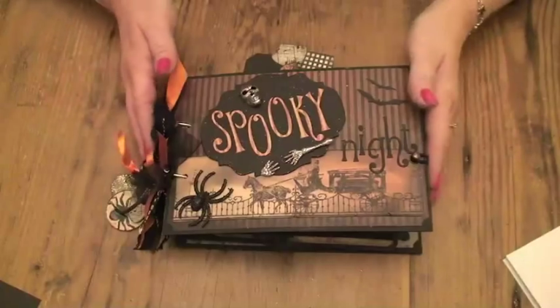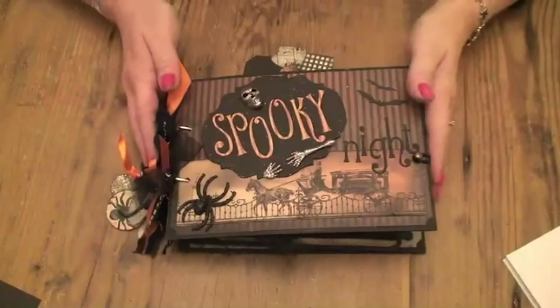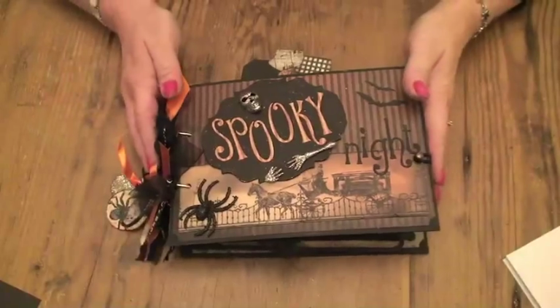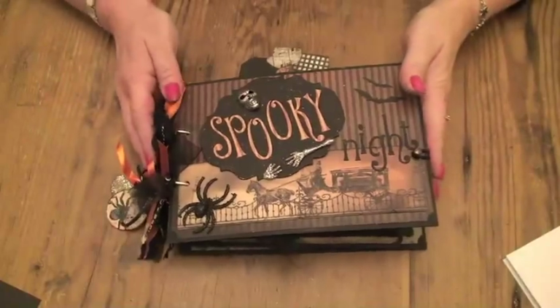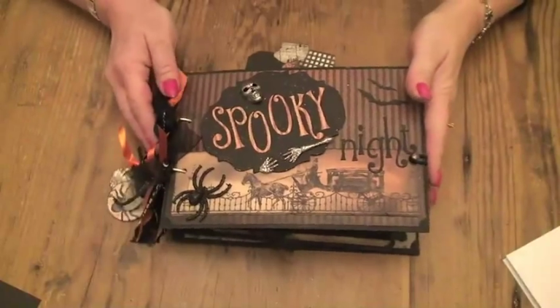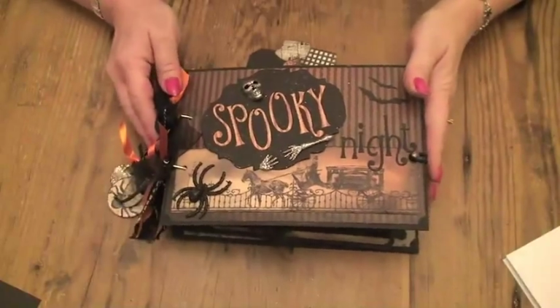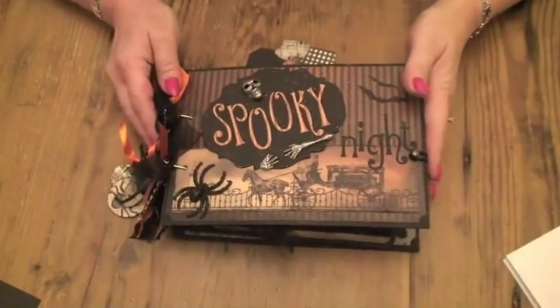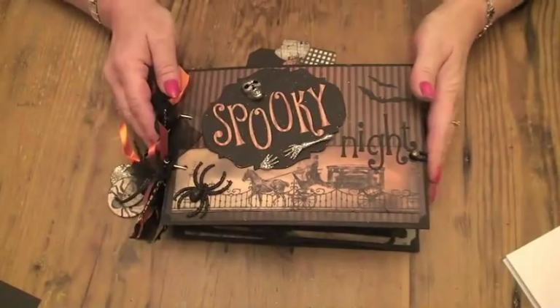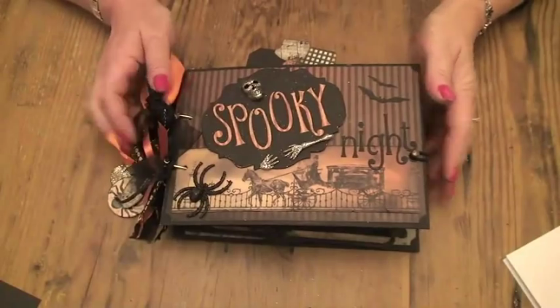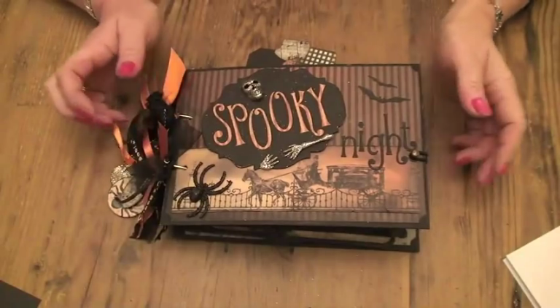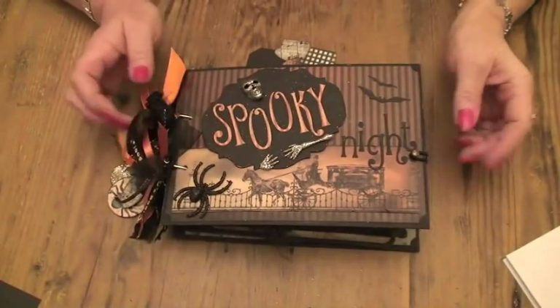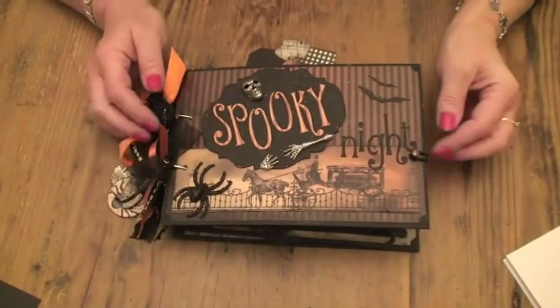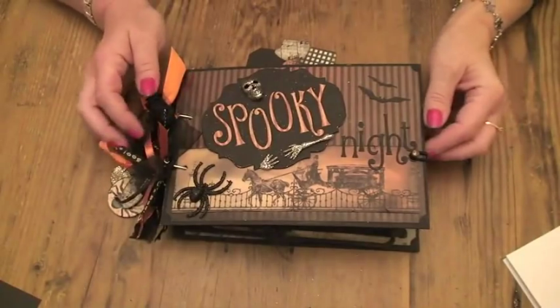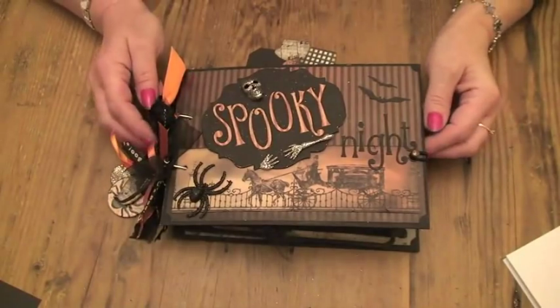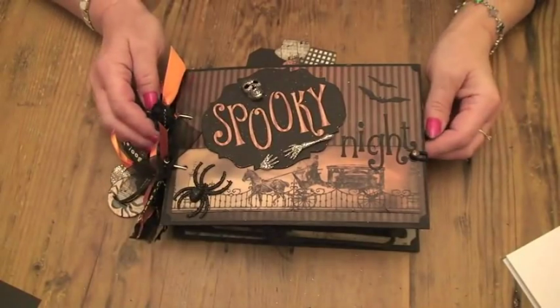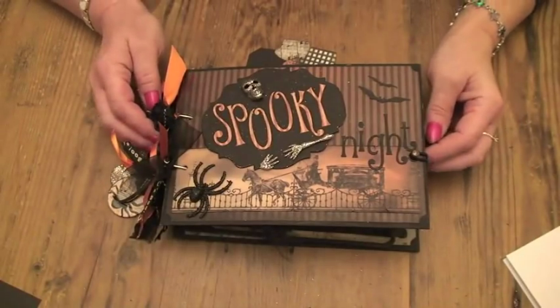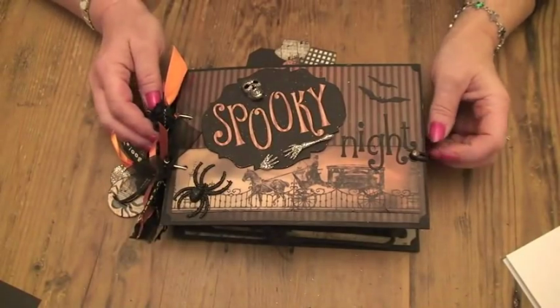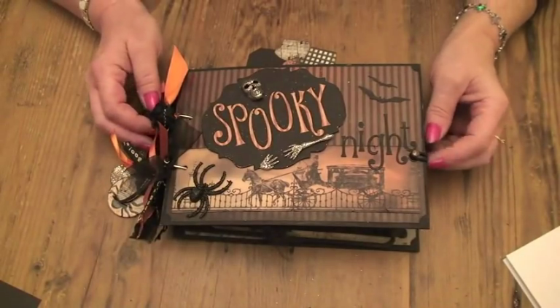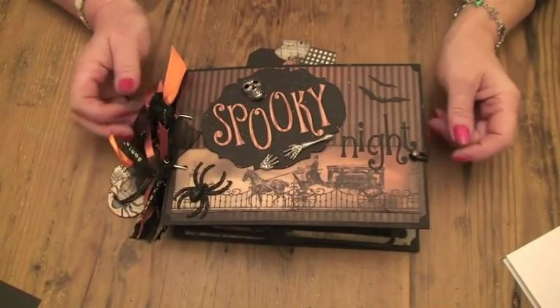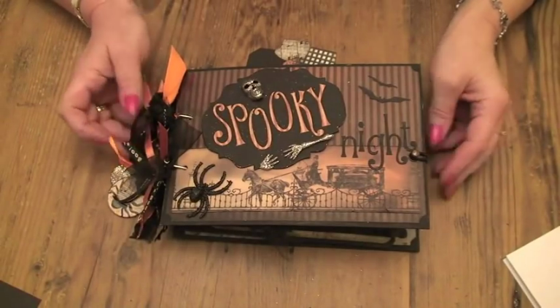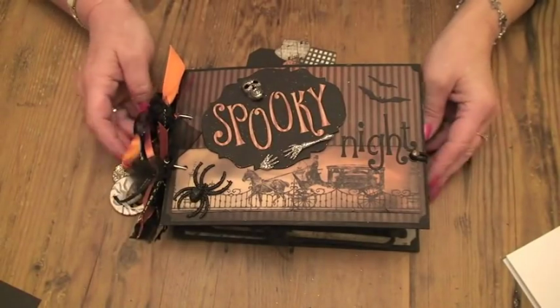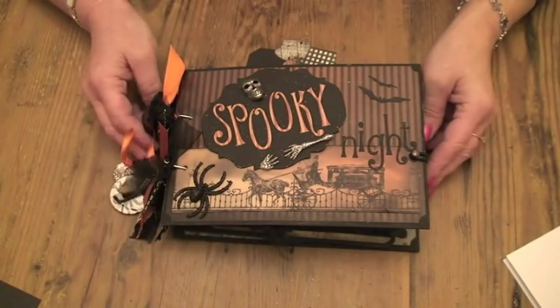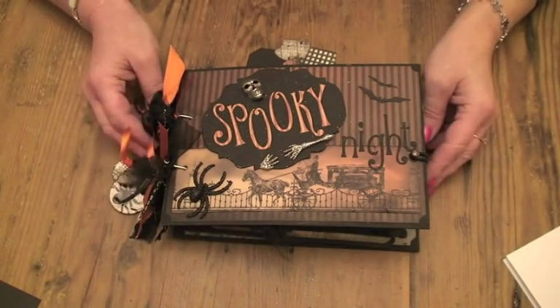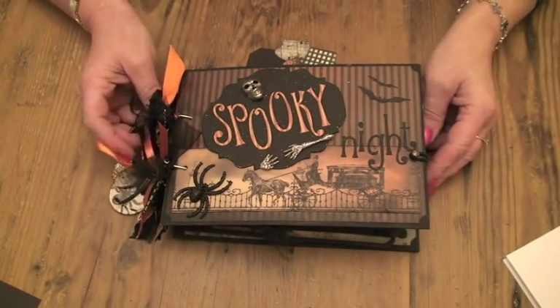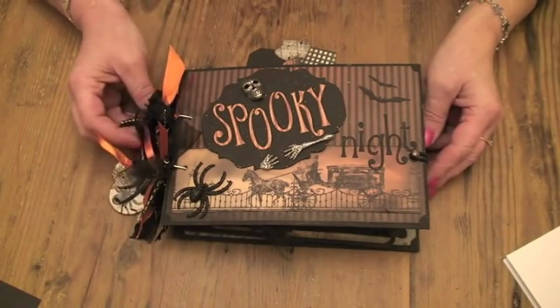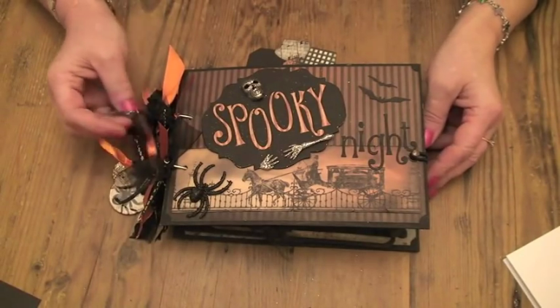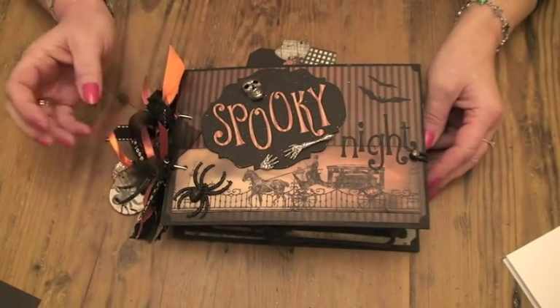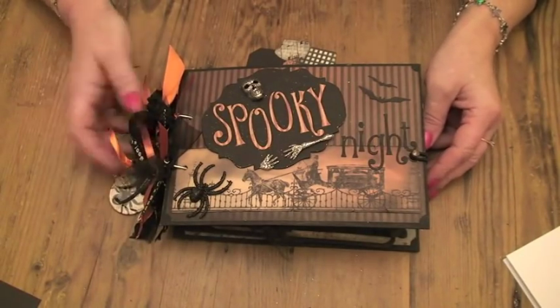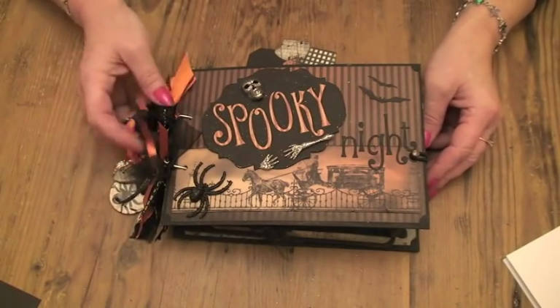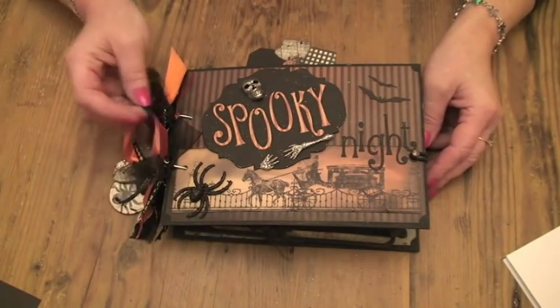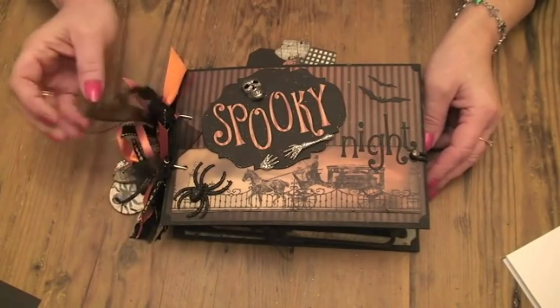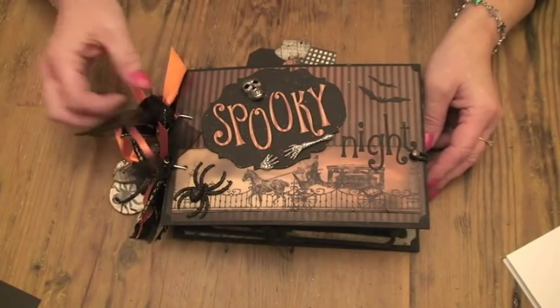Hi ladies, Claire here, back with another Halloween mini that I've been working on to share with you.